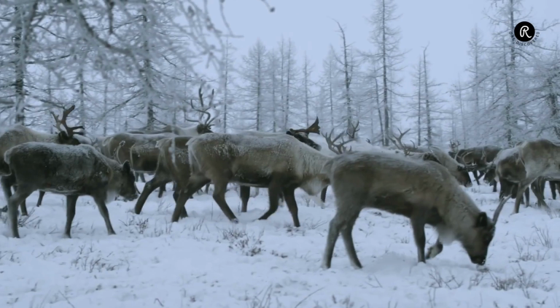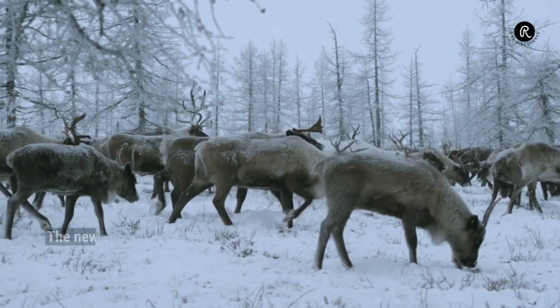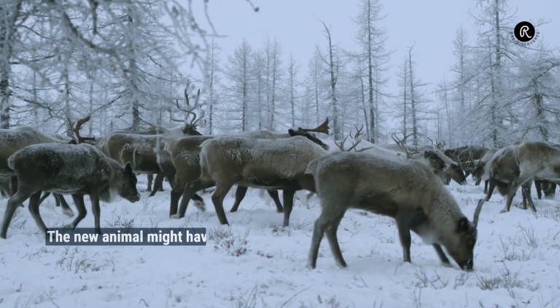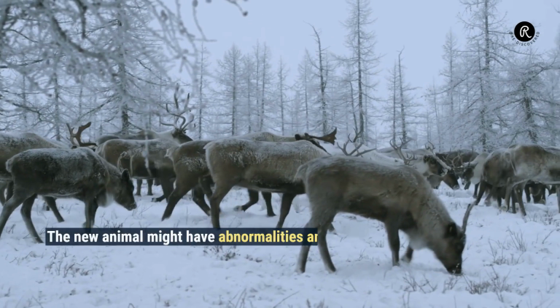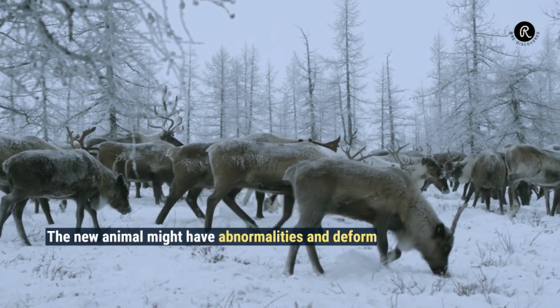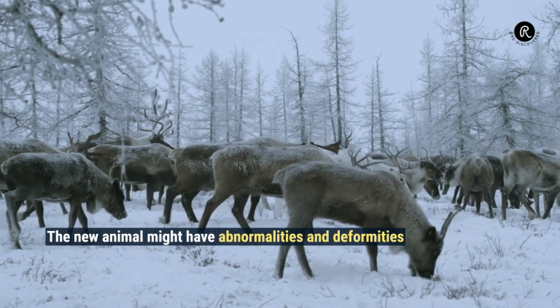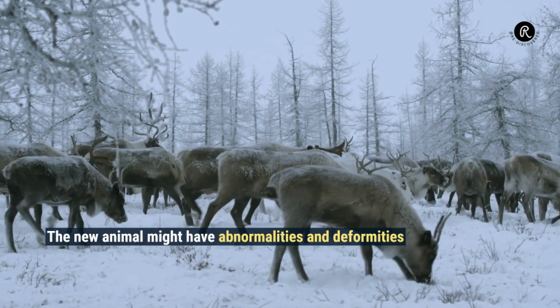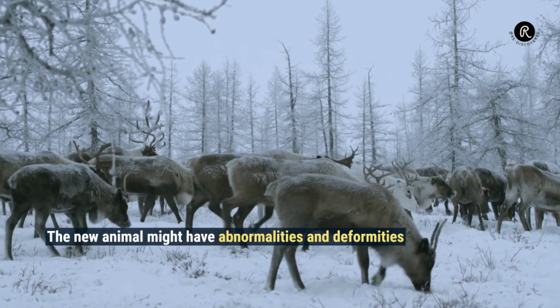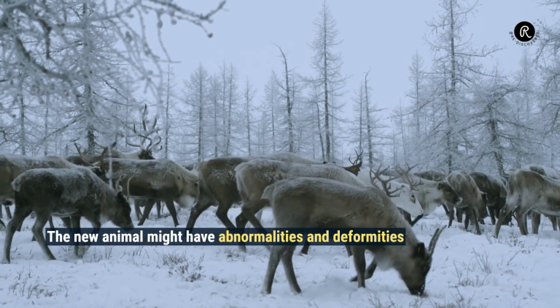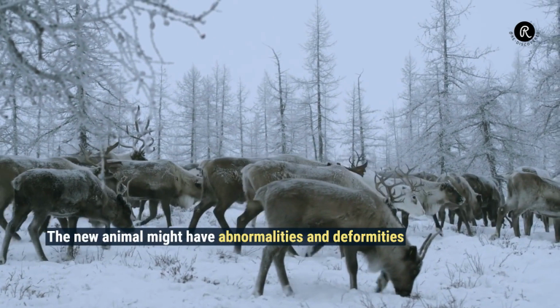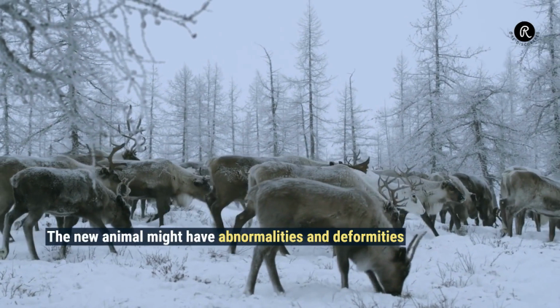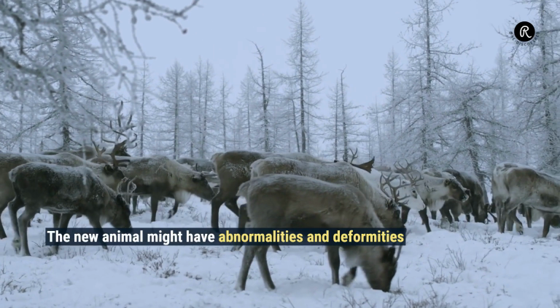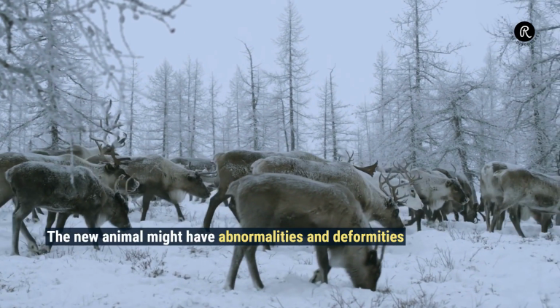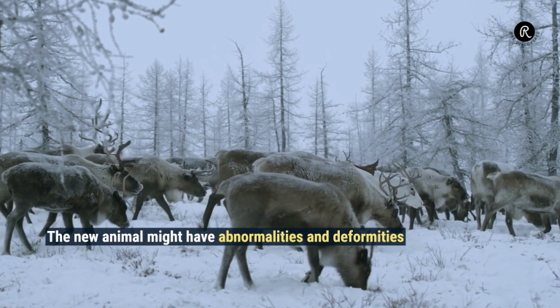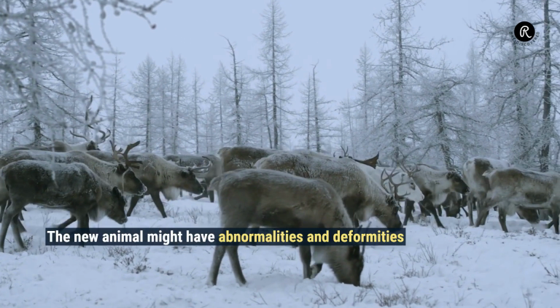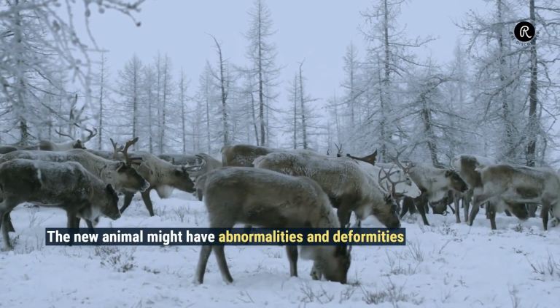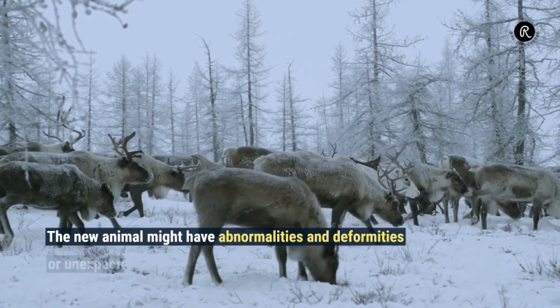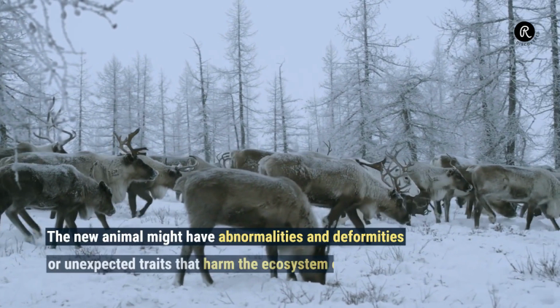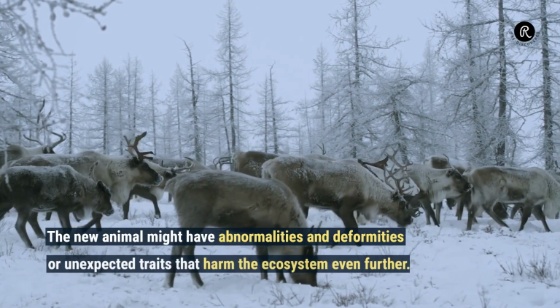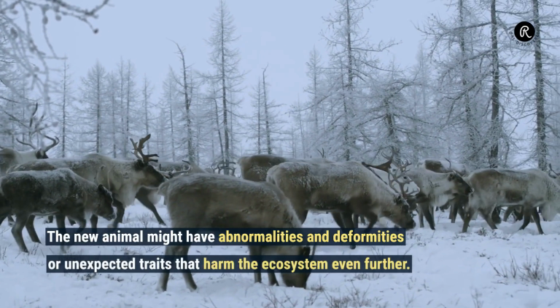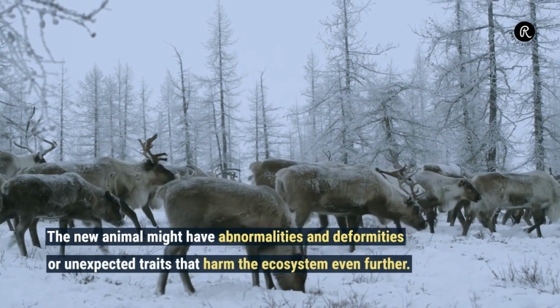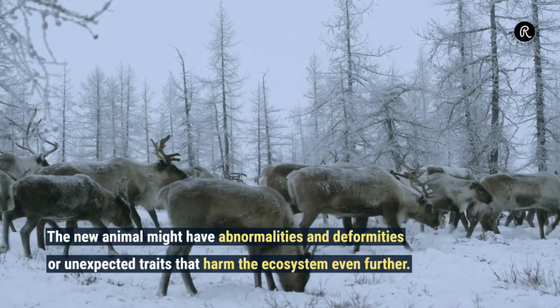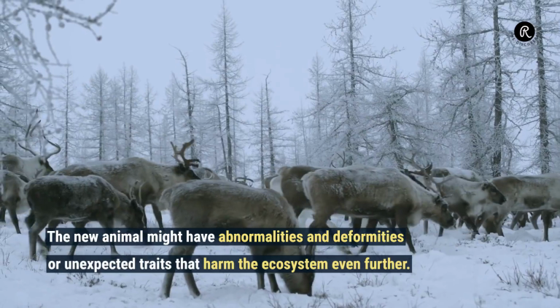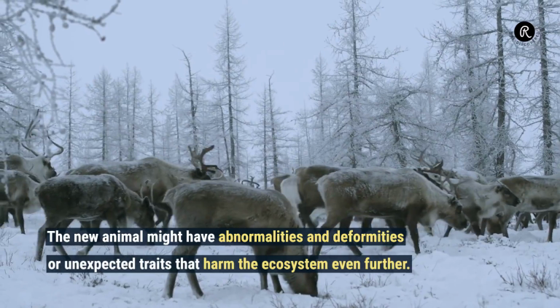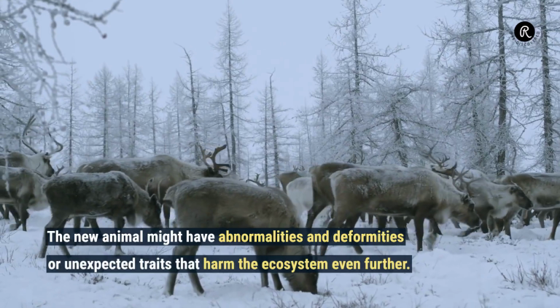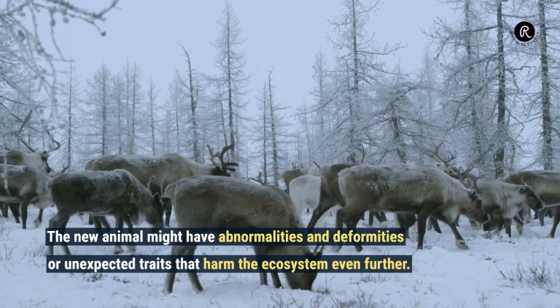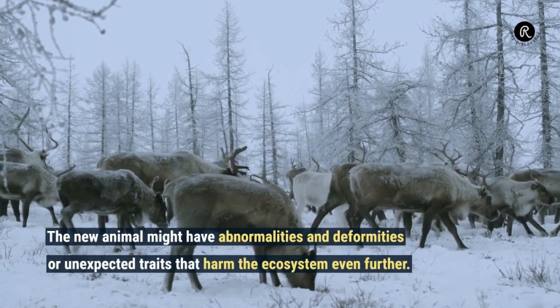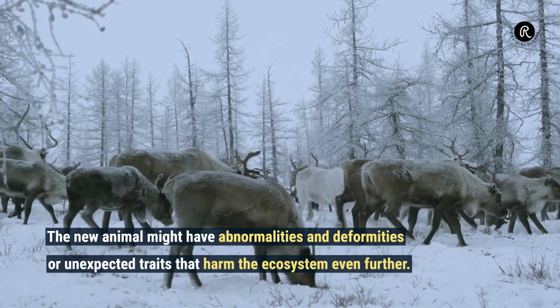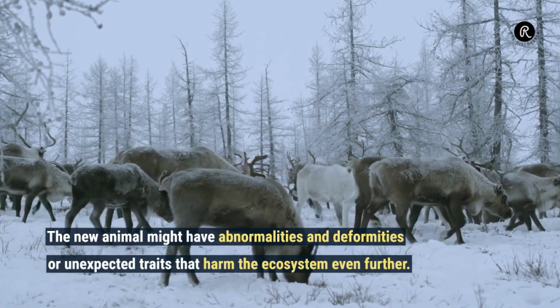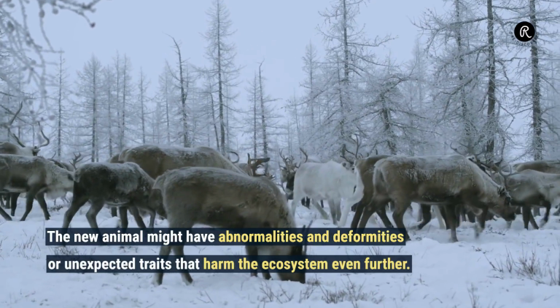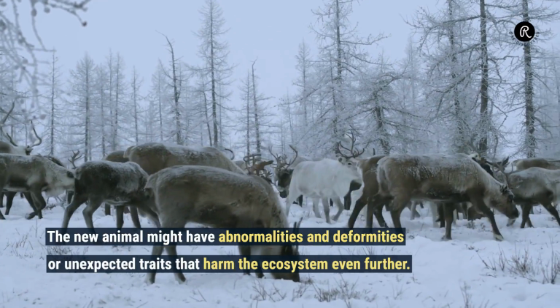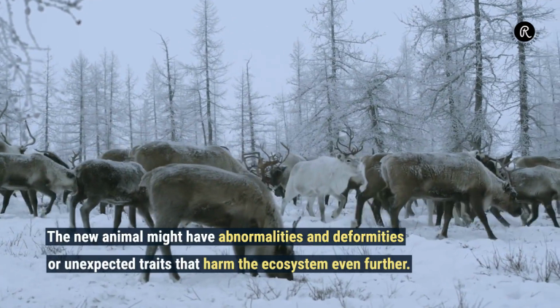The new animal might have abnormalities and deformities, or unexpected traits that harm the ecosystem even further.